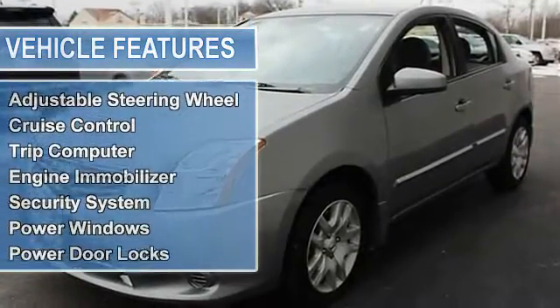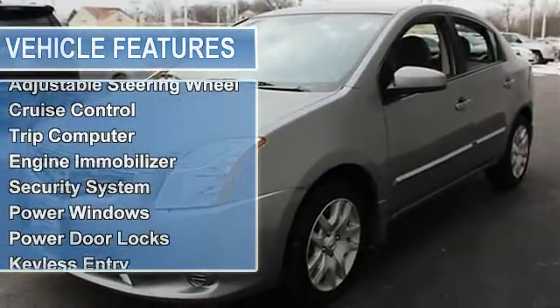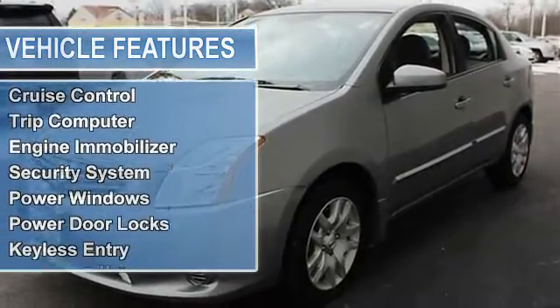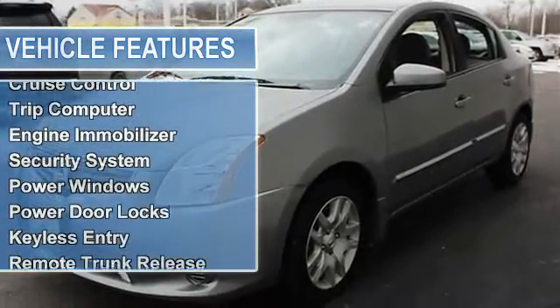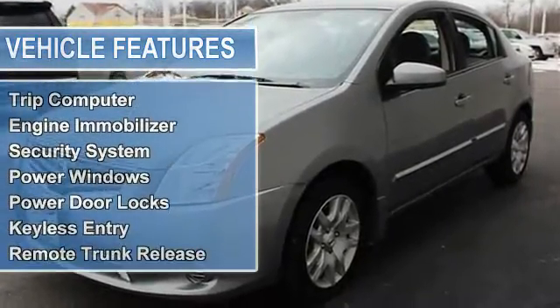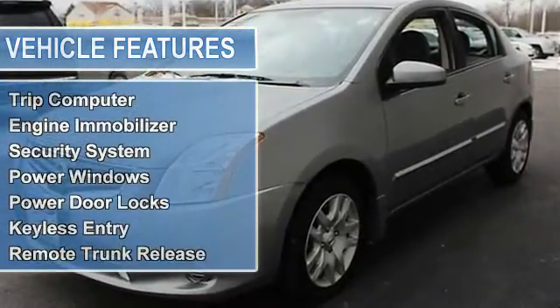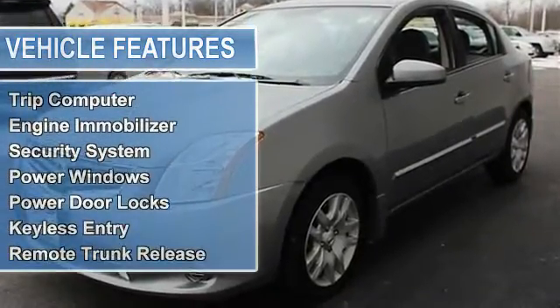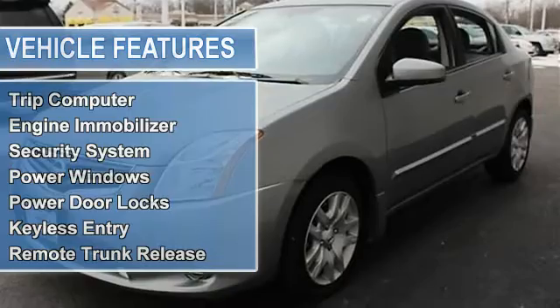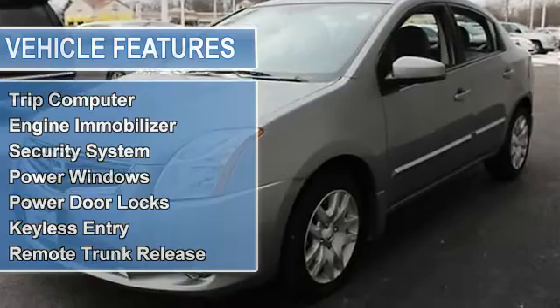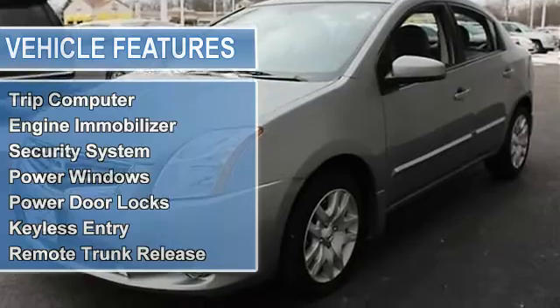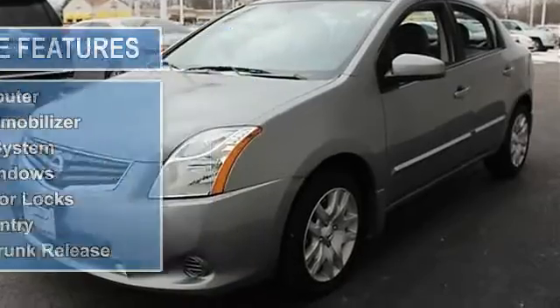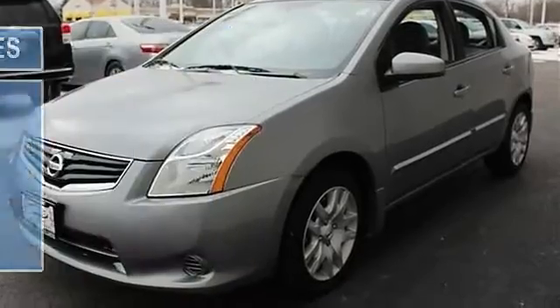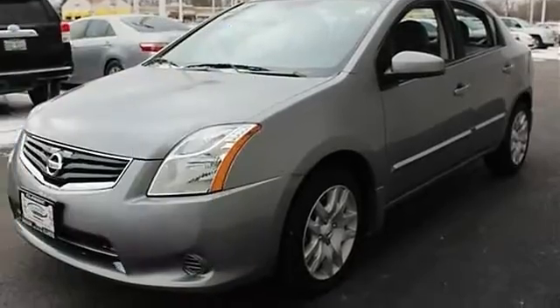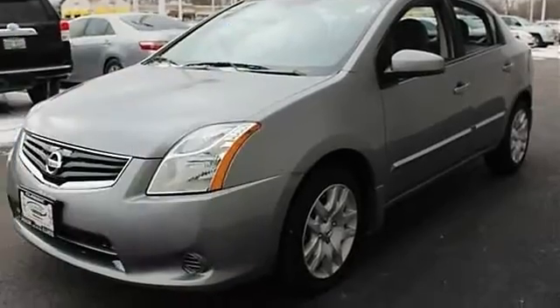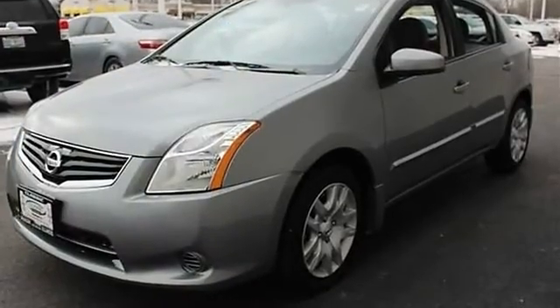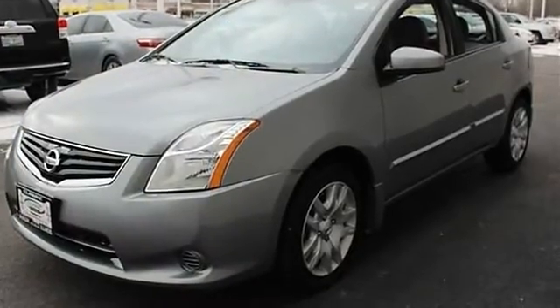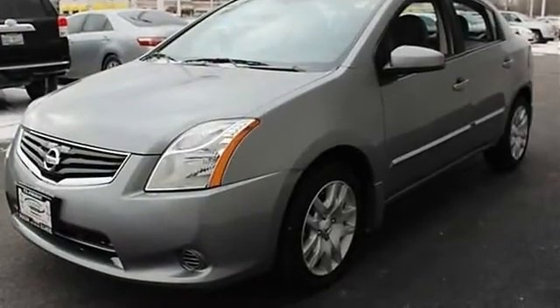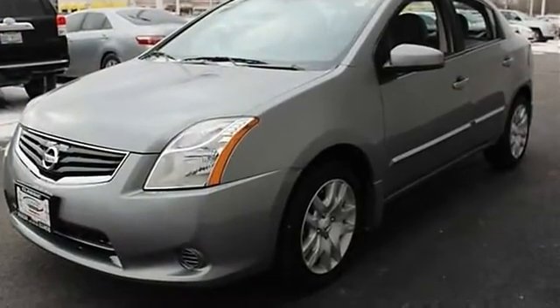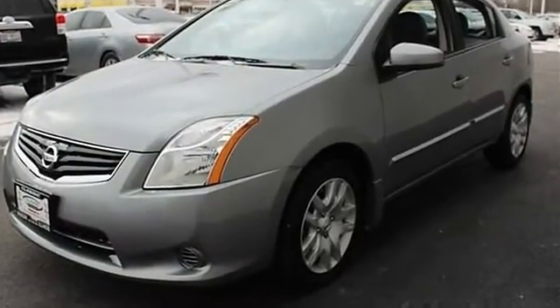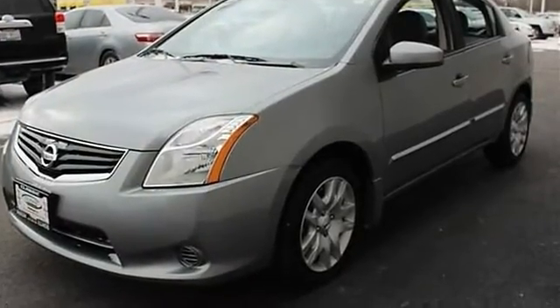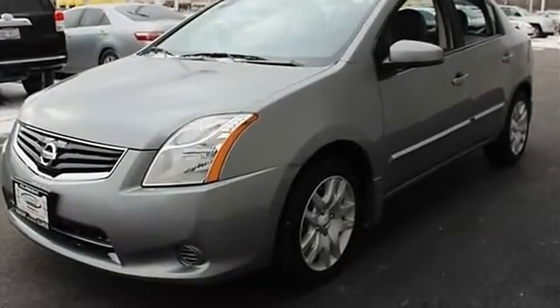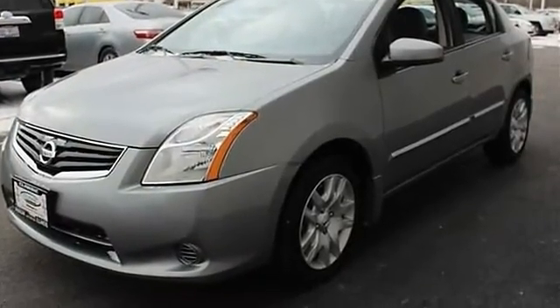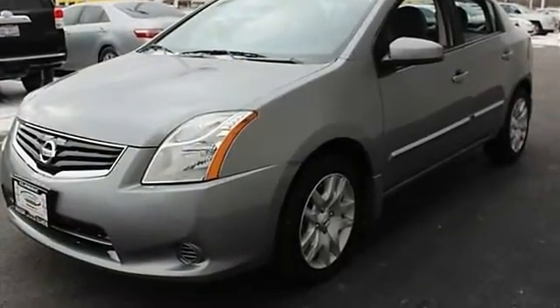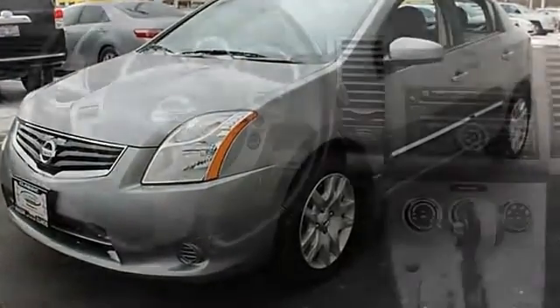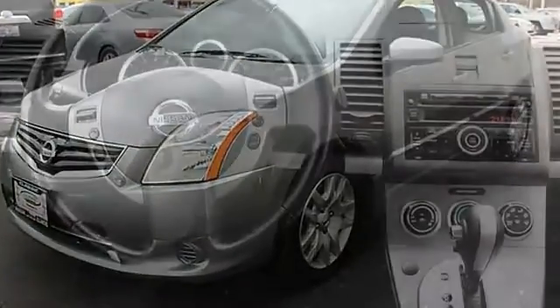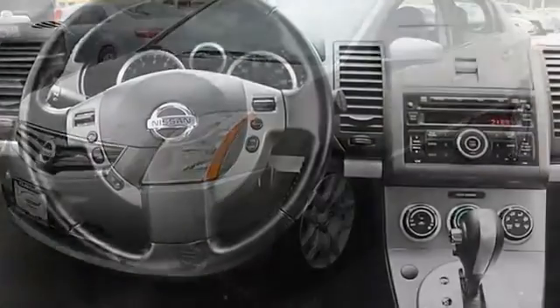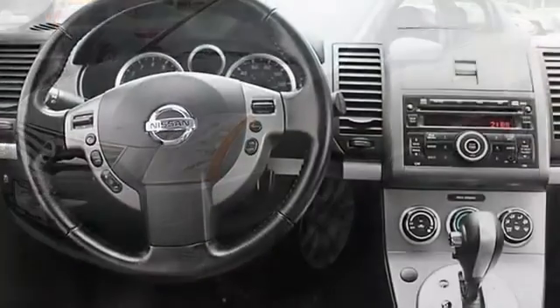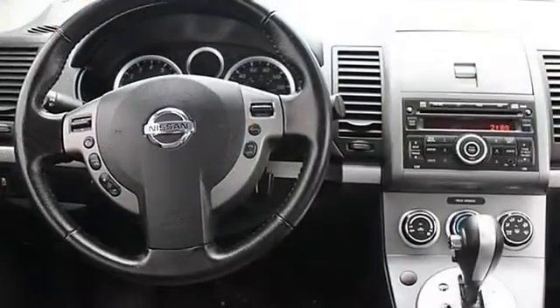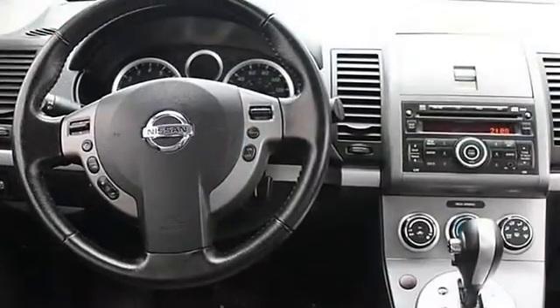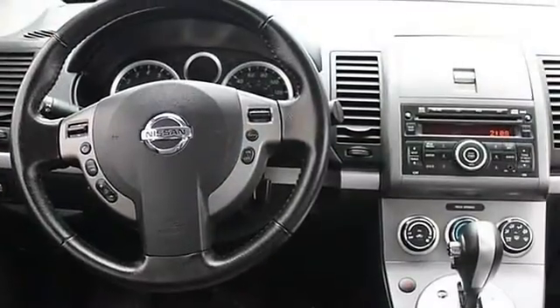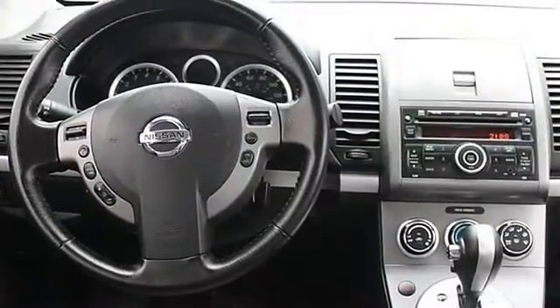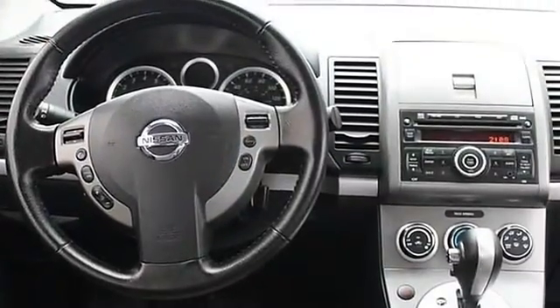Automatic headlights, power mirrors, intermittent wipers, variable speed intermittent wipers.